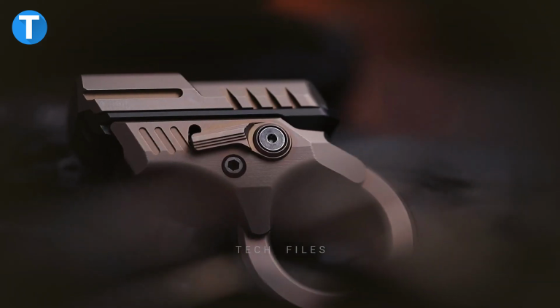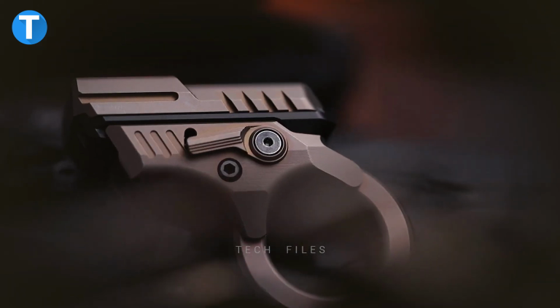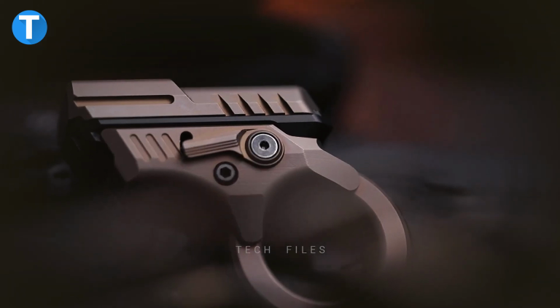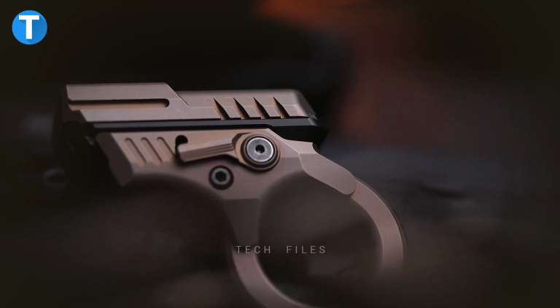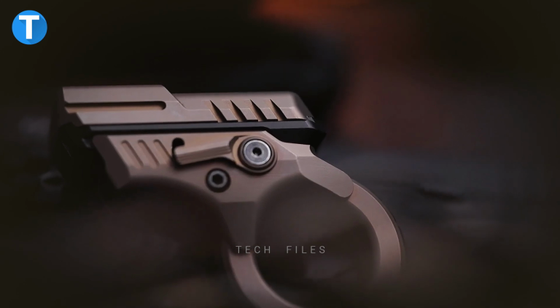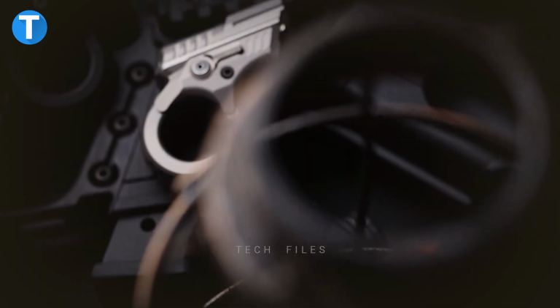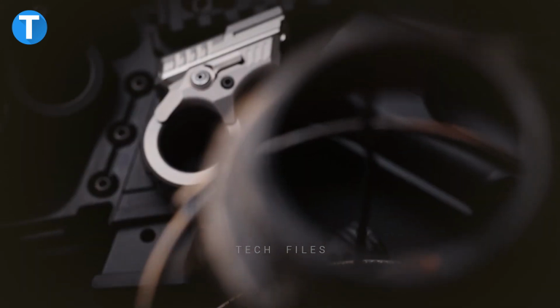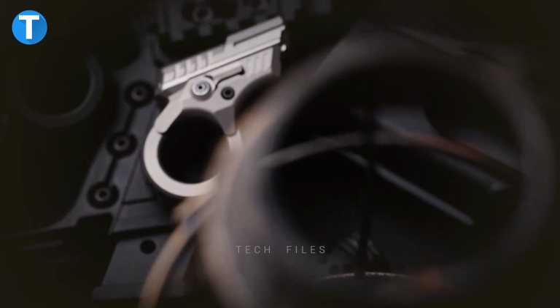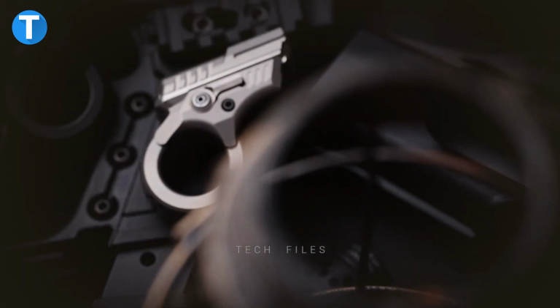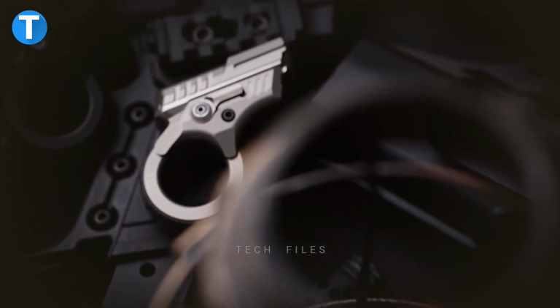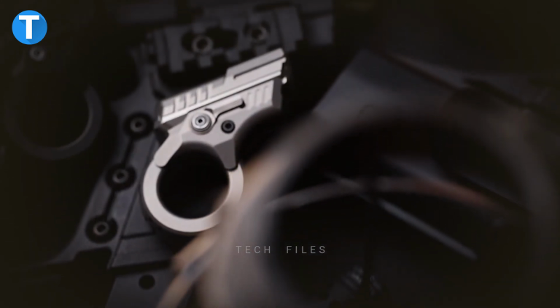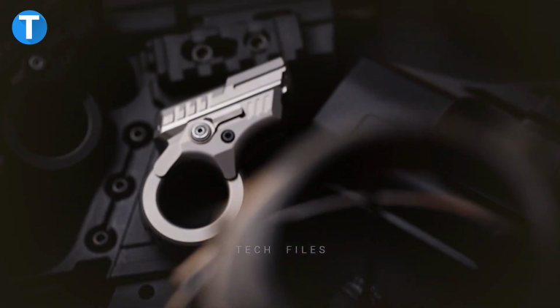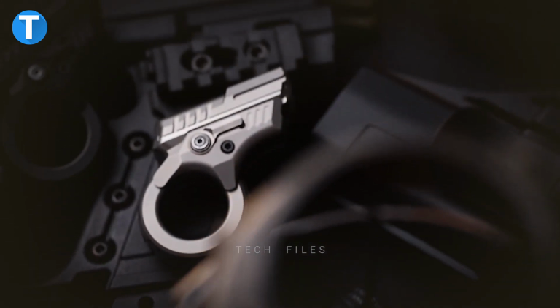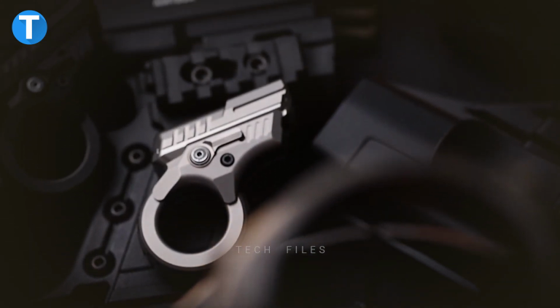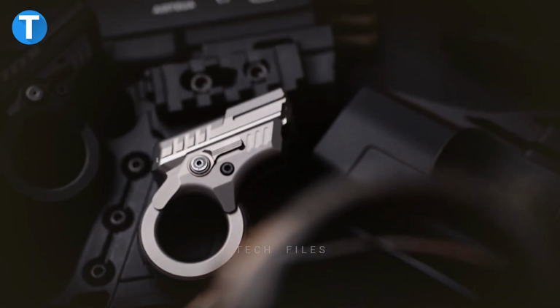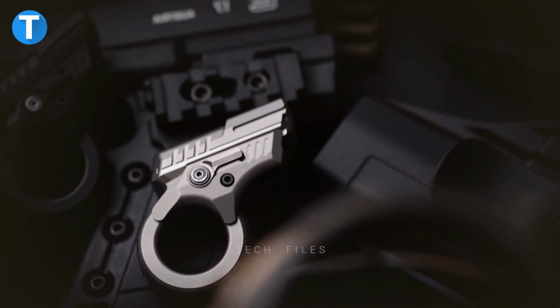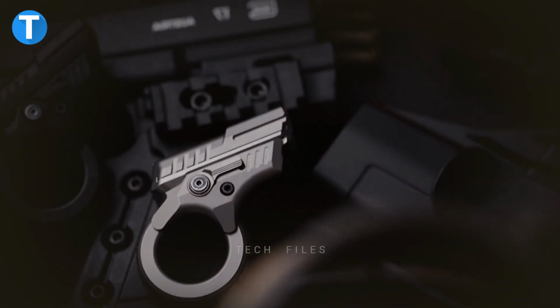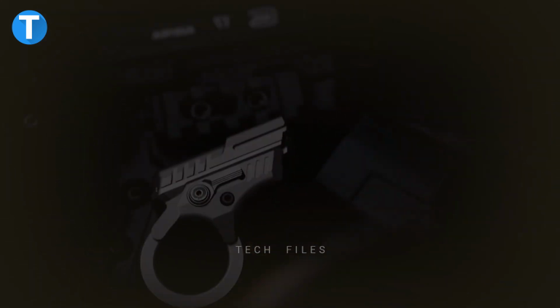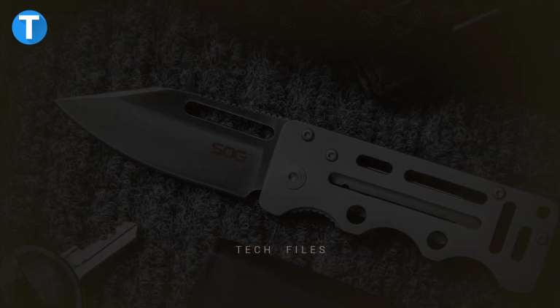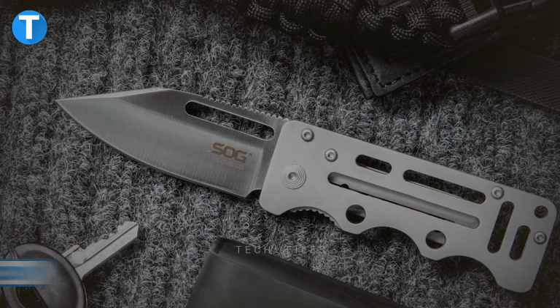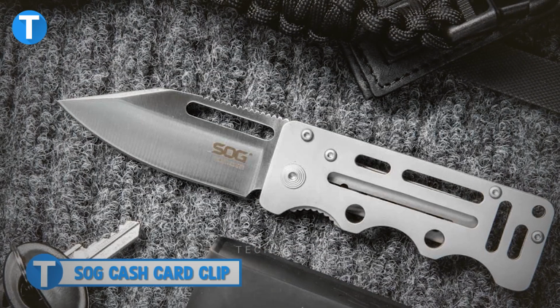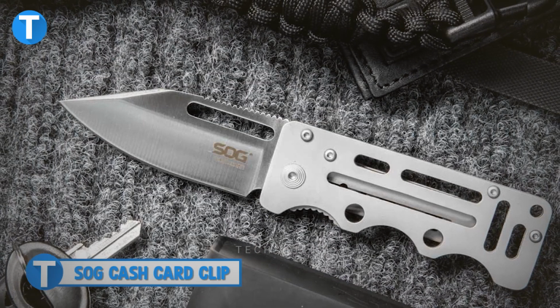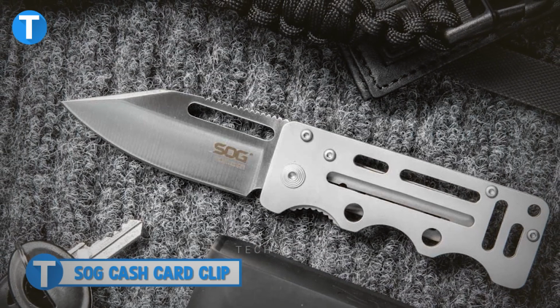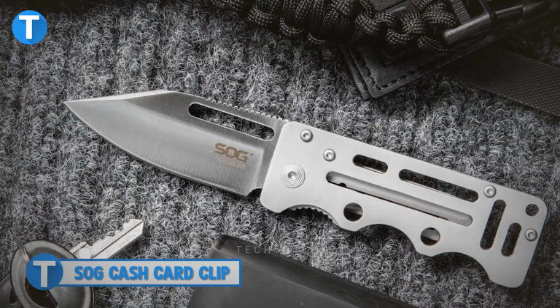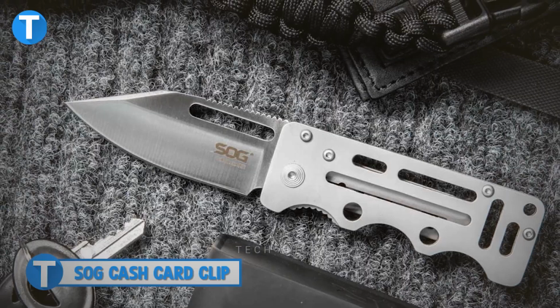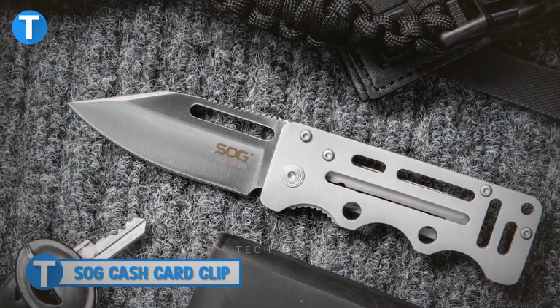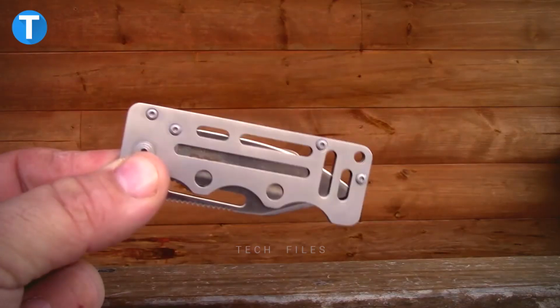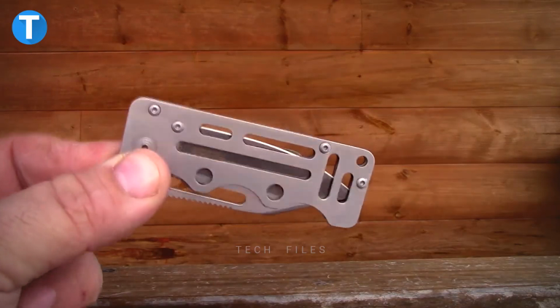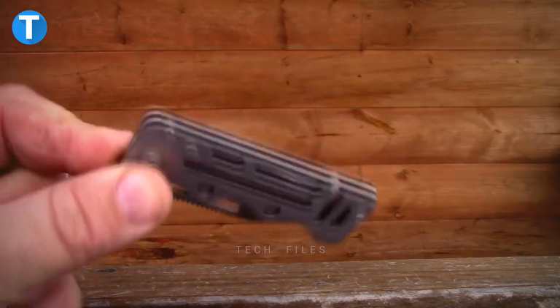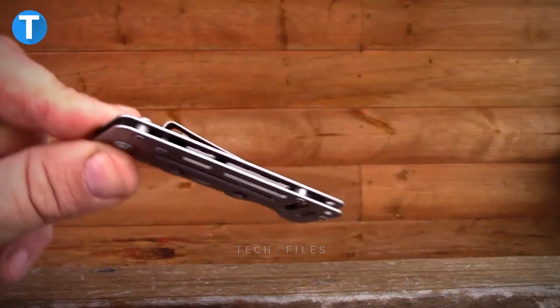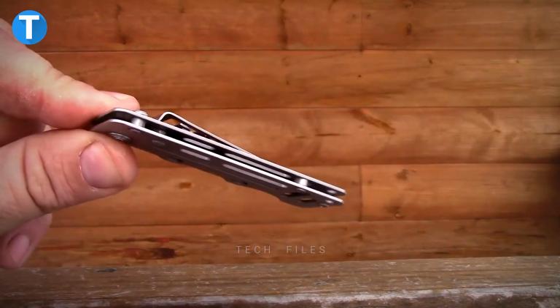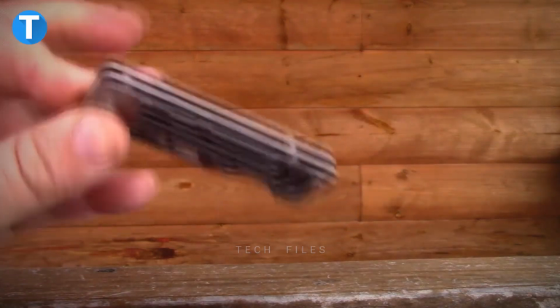Weighing around 176 grams, the Zoom Slider is convenient to carry in your pocket. Most parts are made of titanium, so it's durable enough to stand the test of time. The tool costs $399.